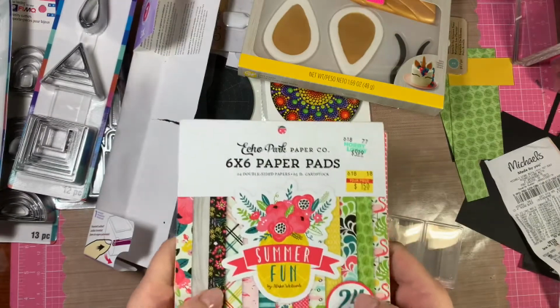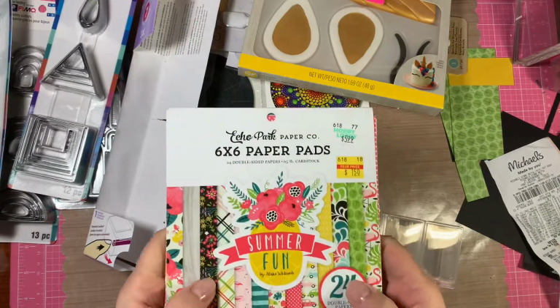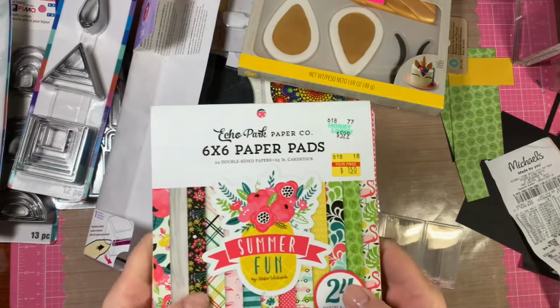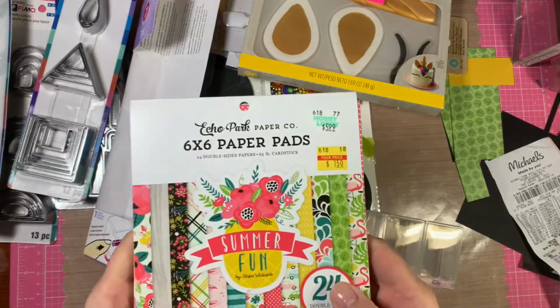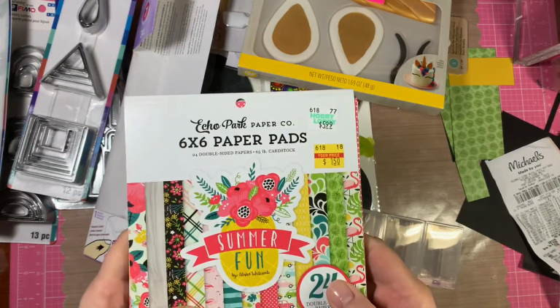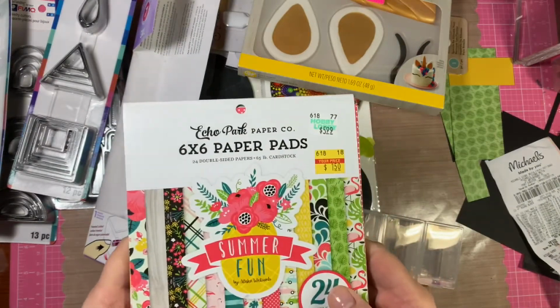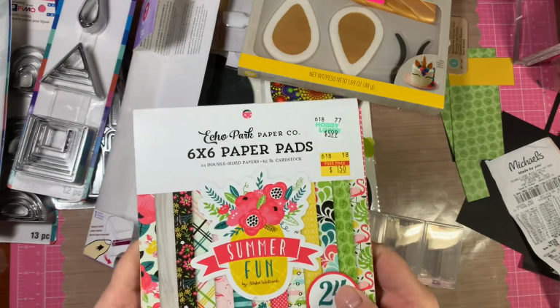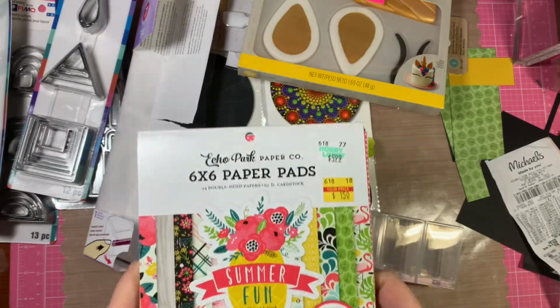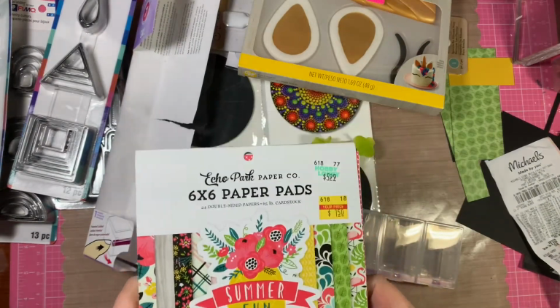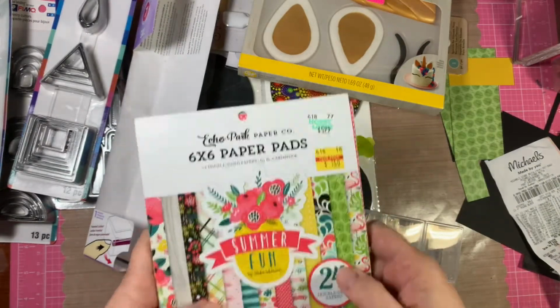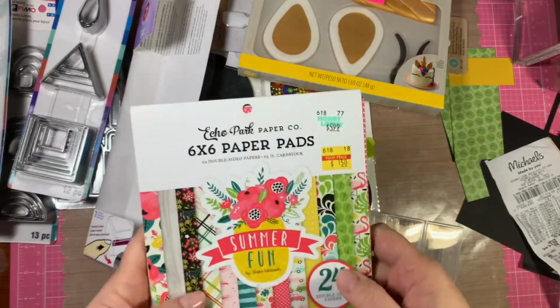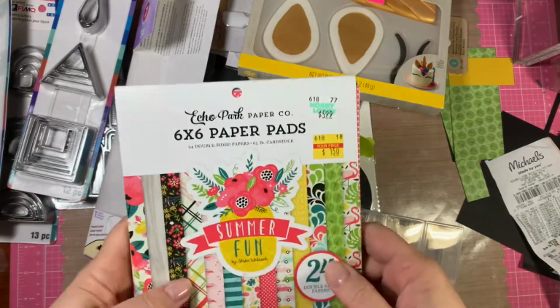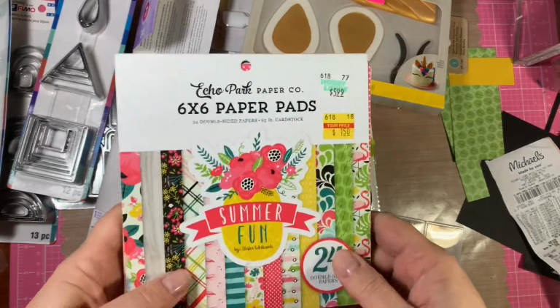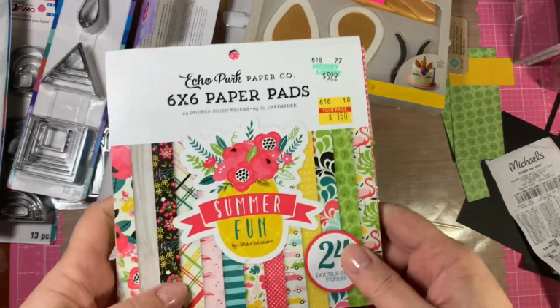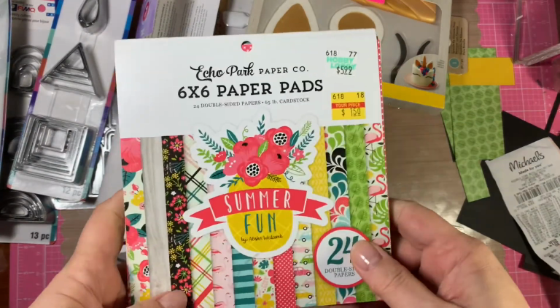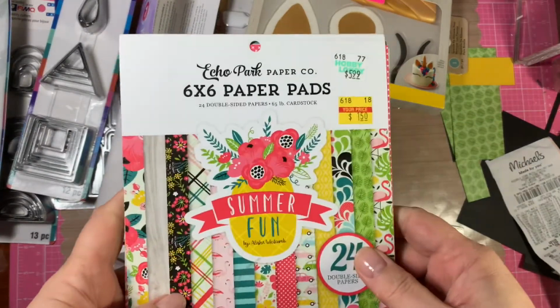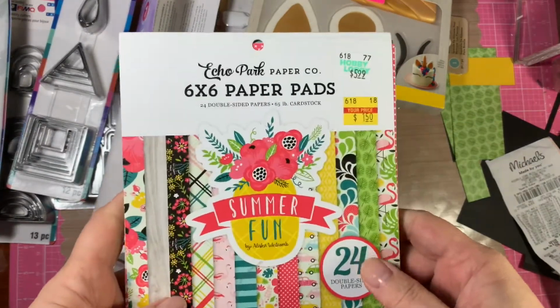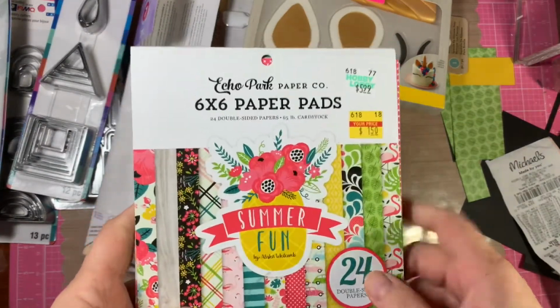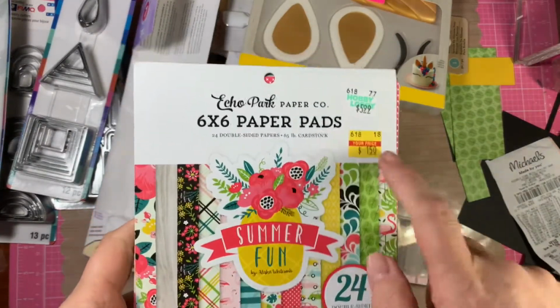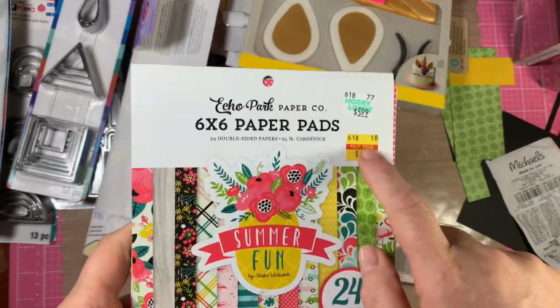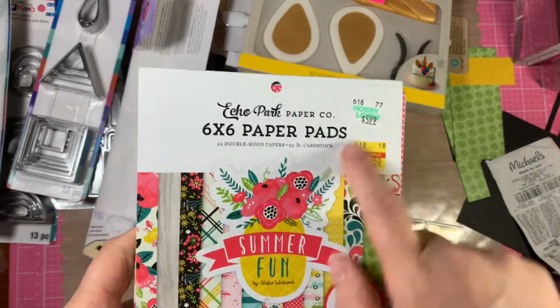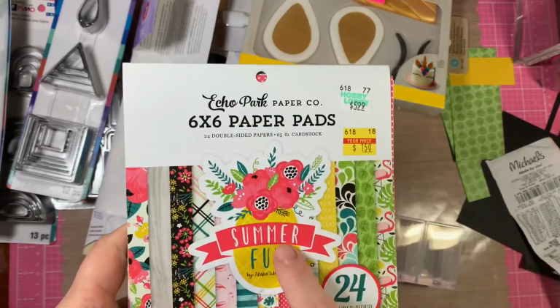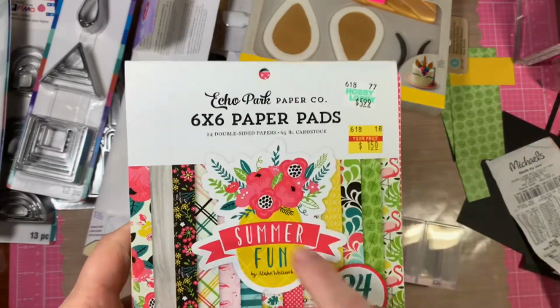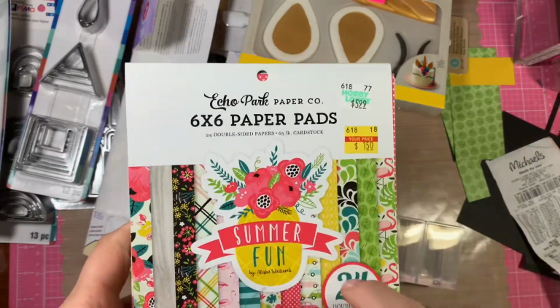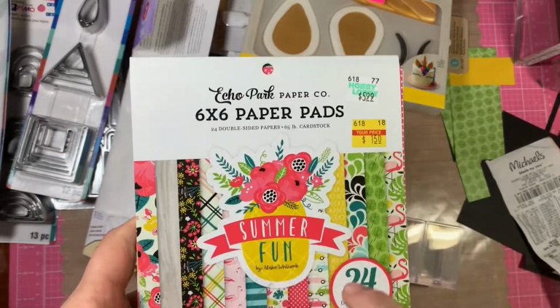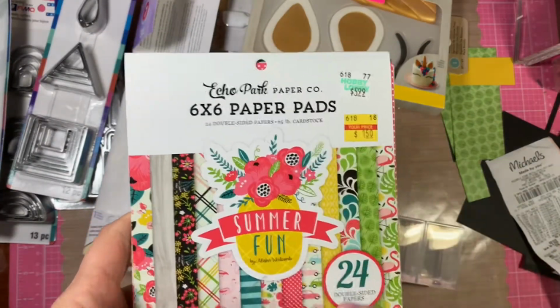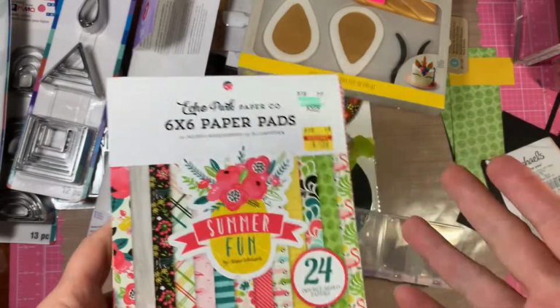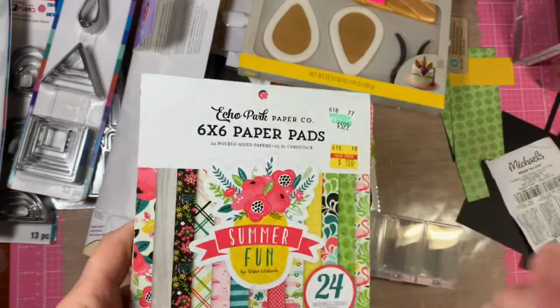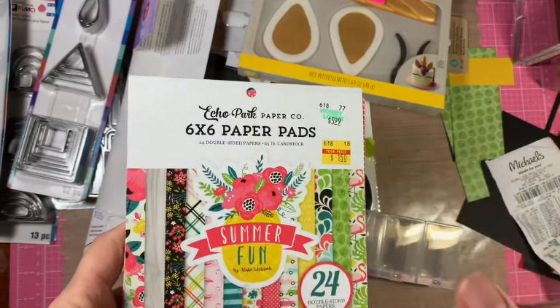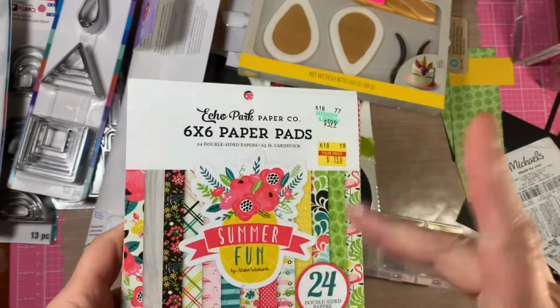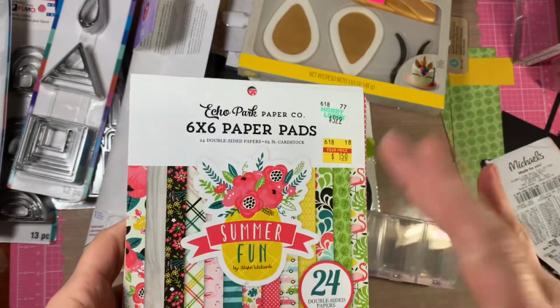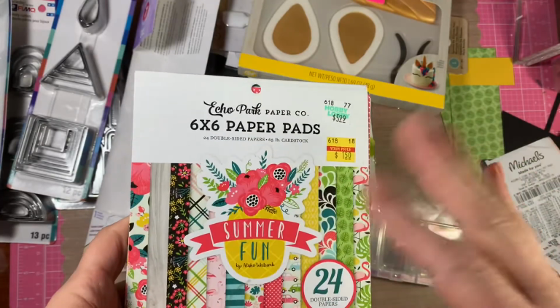That's my haul, everybody. Here's a sneak peek of my next project. Thanks so much for stopping by. Bye!